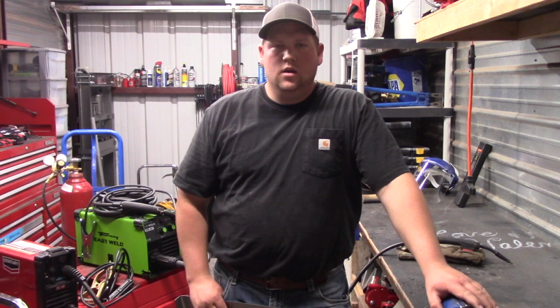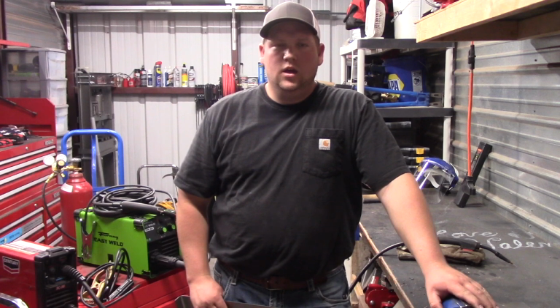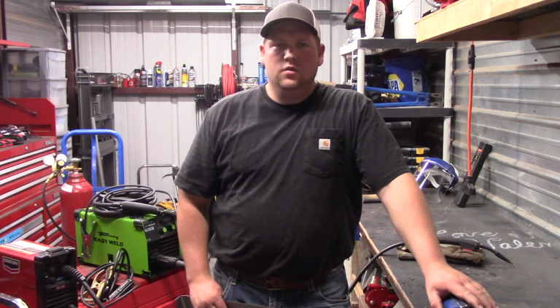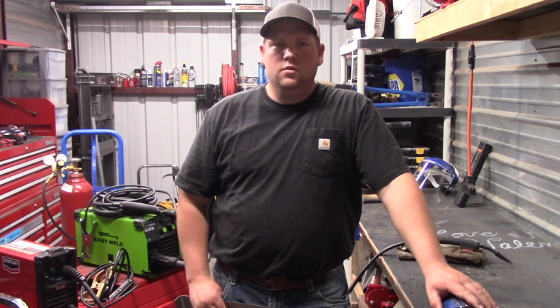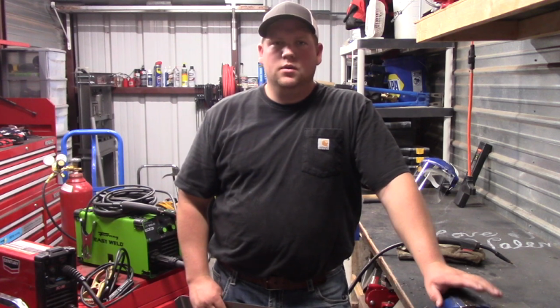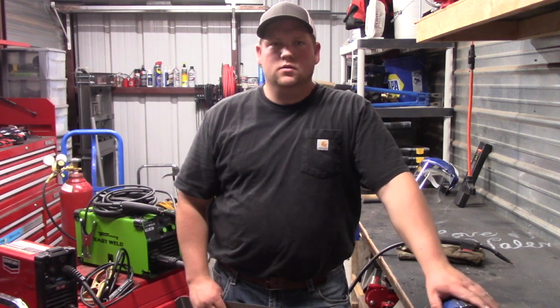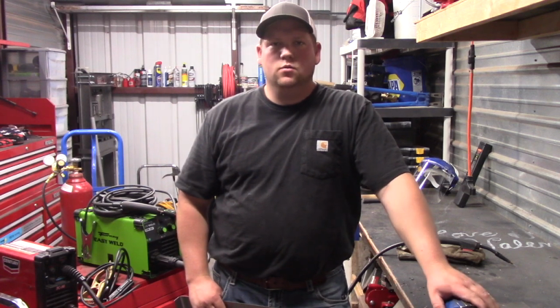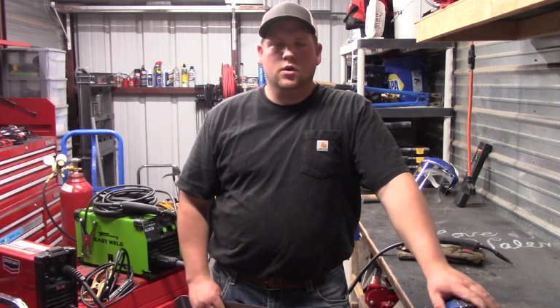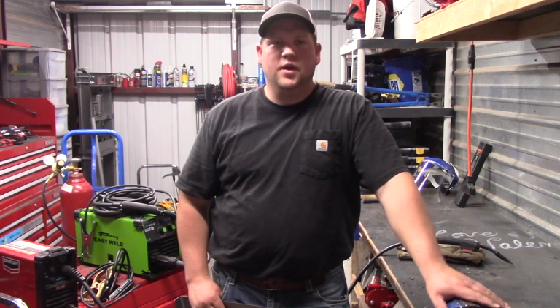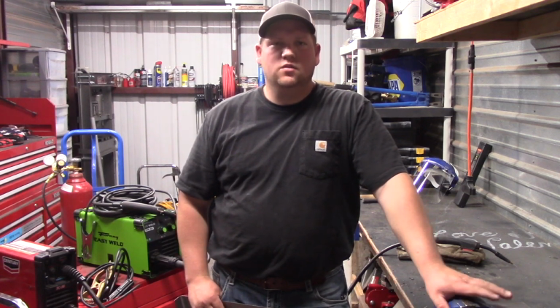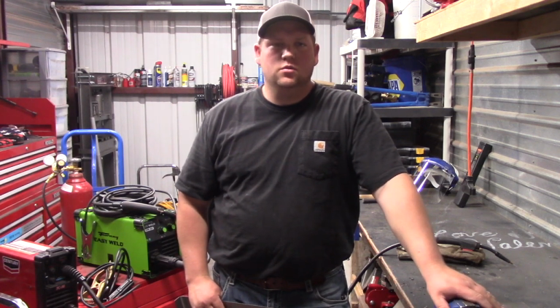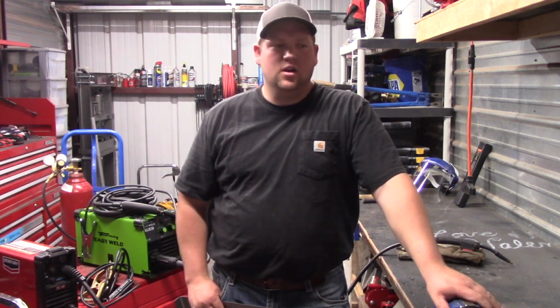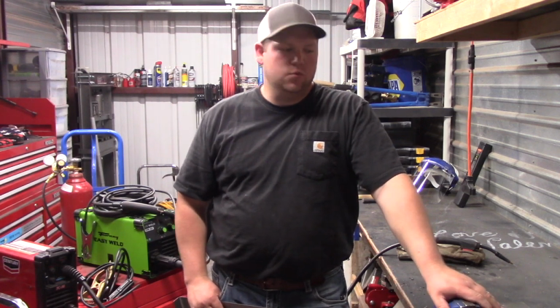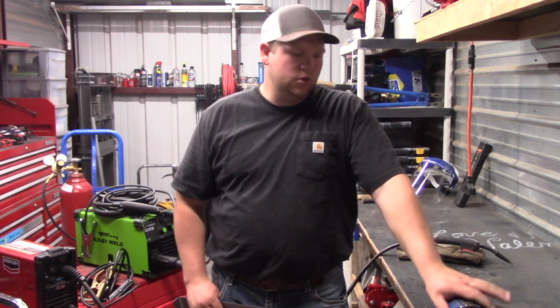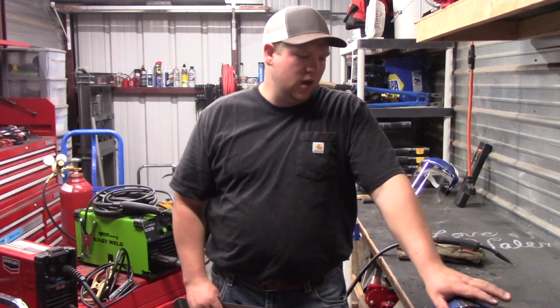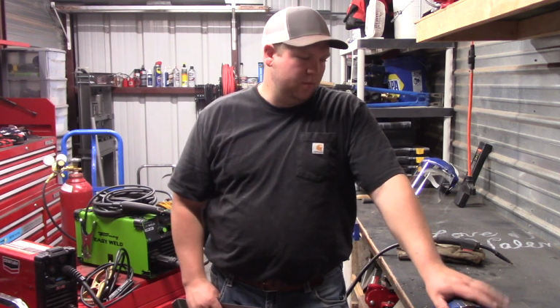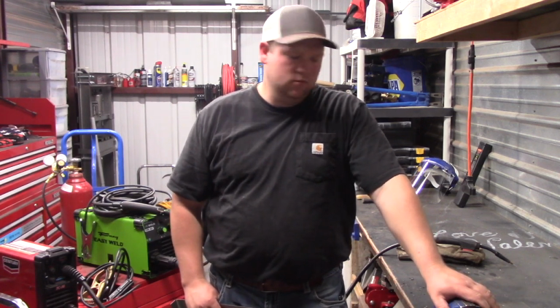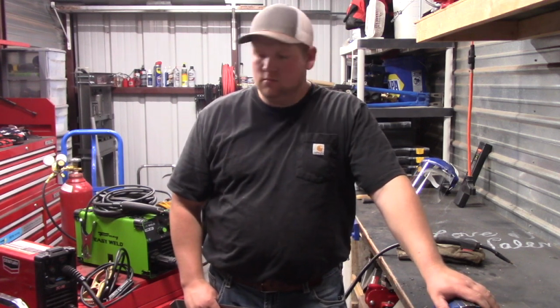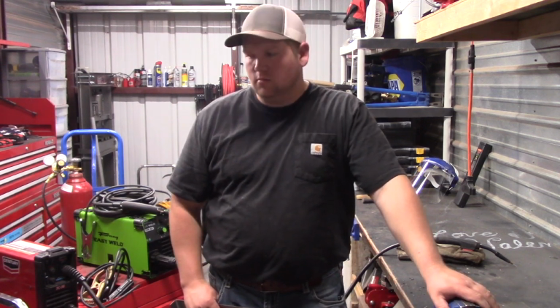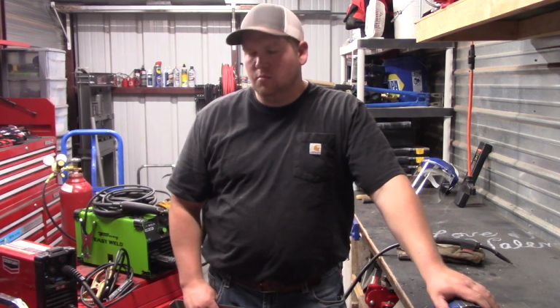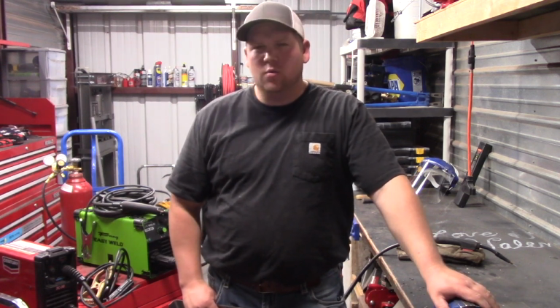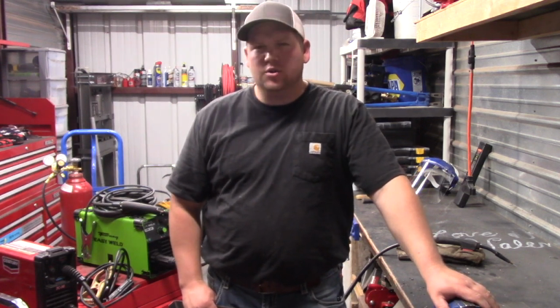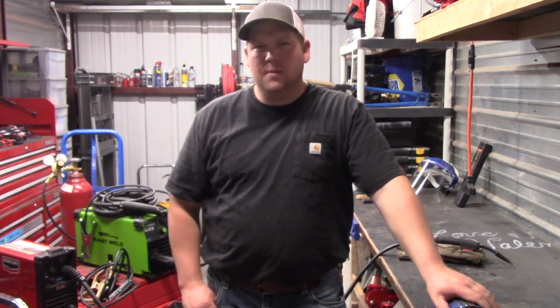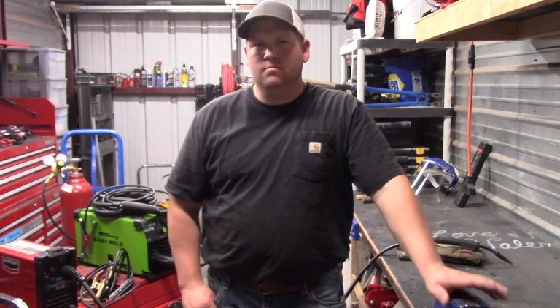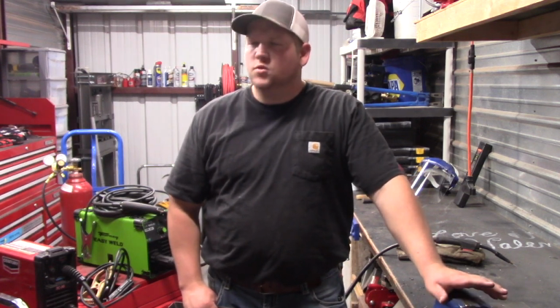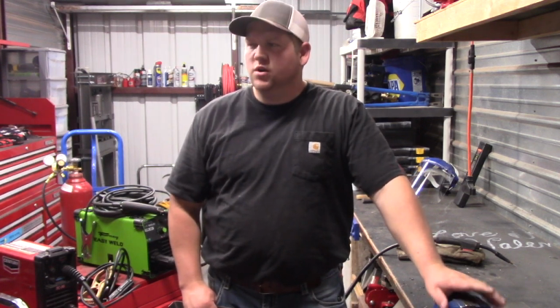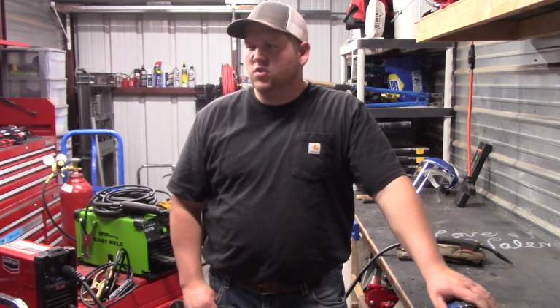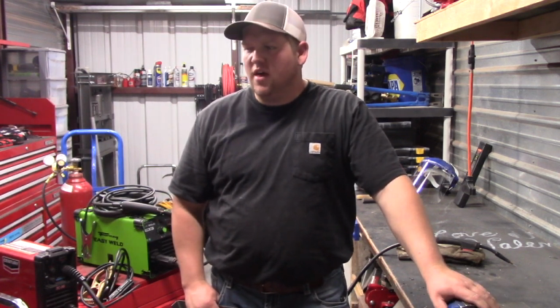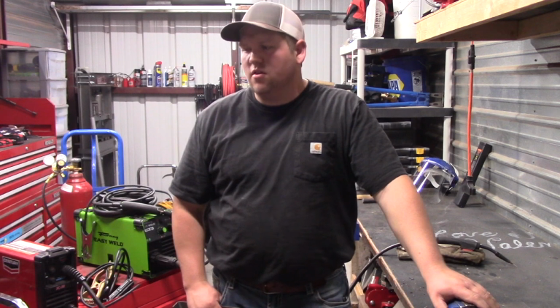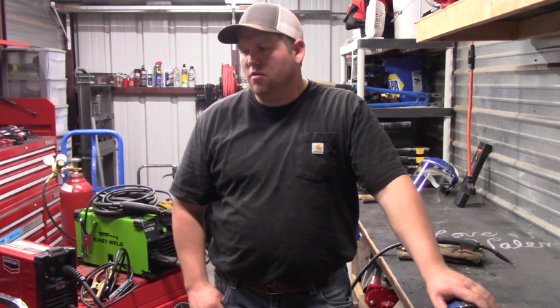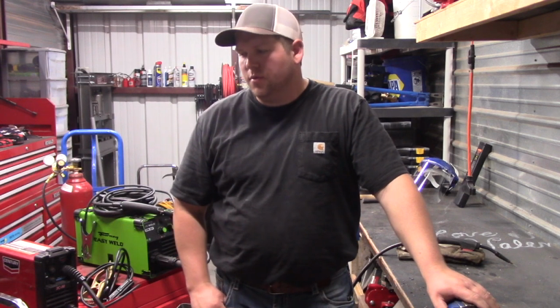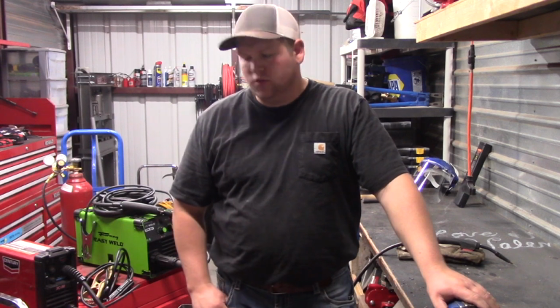Hey YouTube, welcome back to Derek's workshop. It's weird to say that in third person.